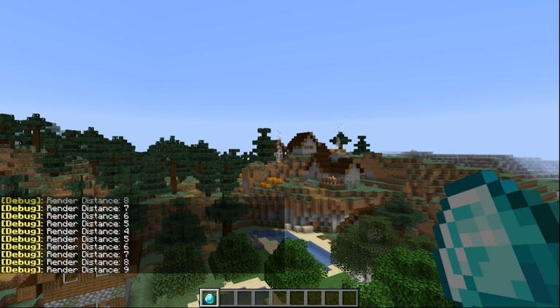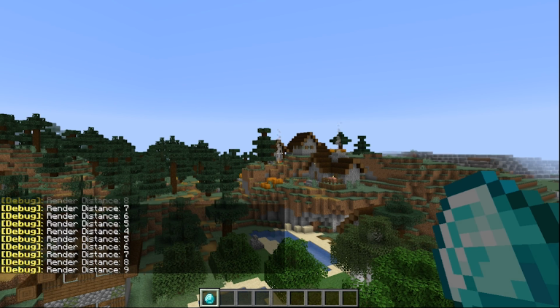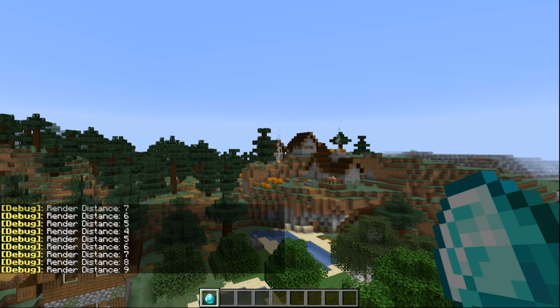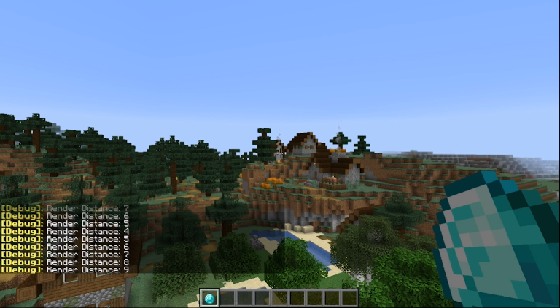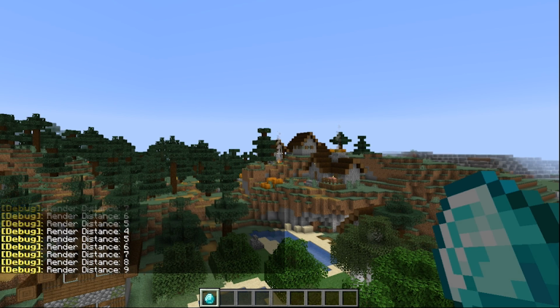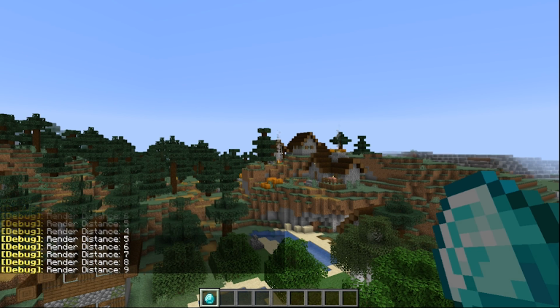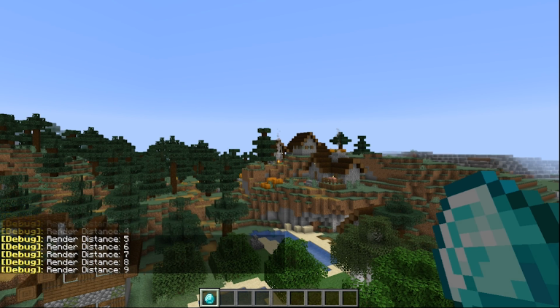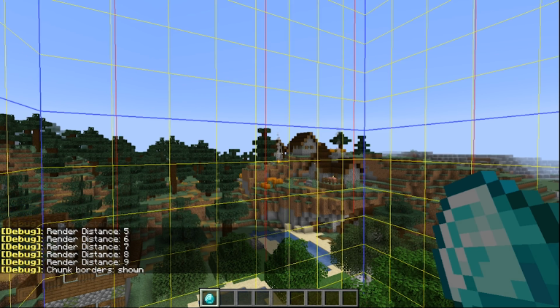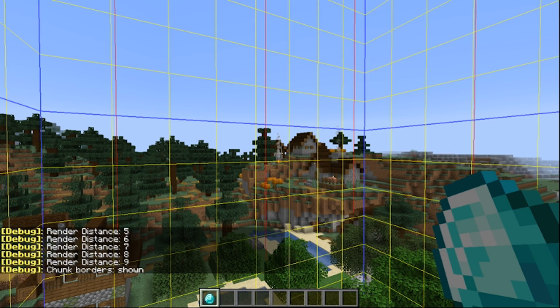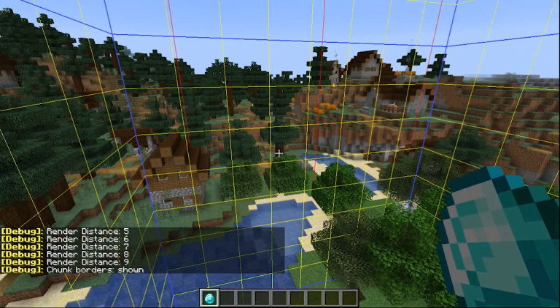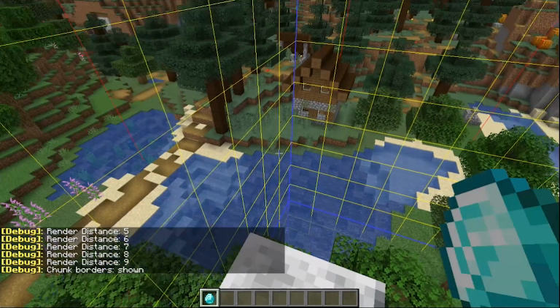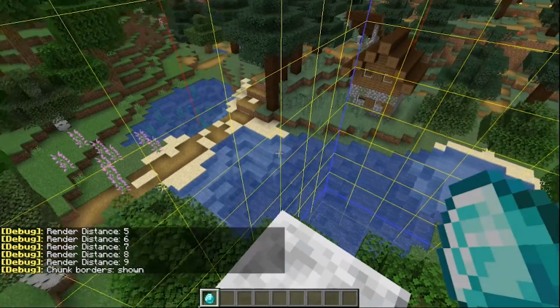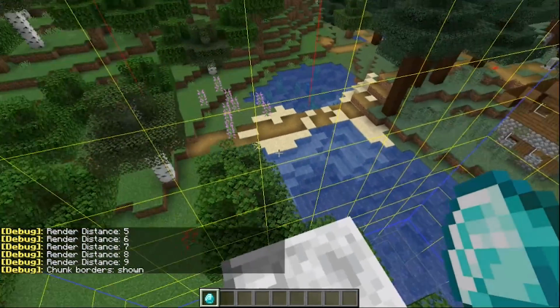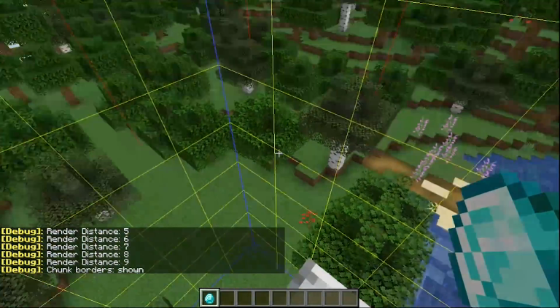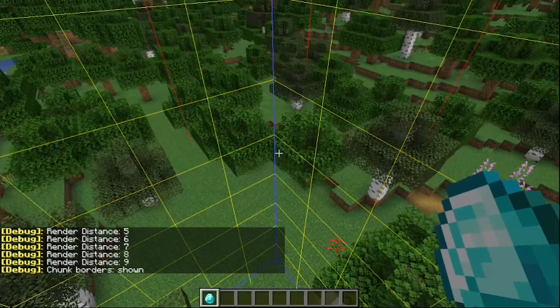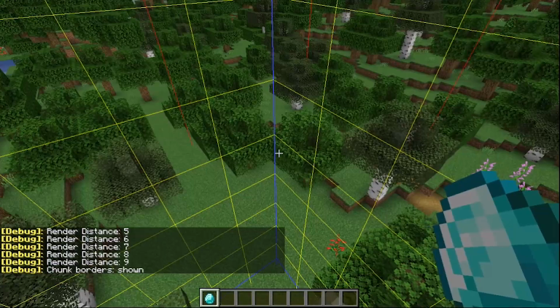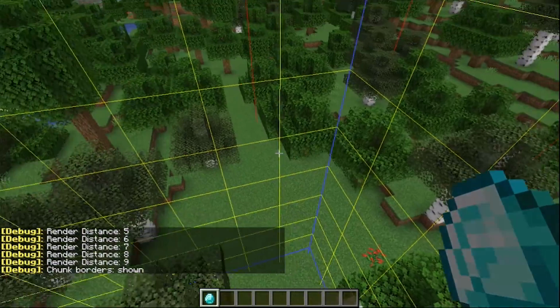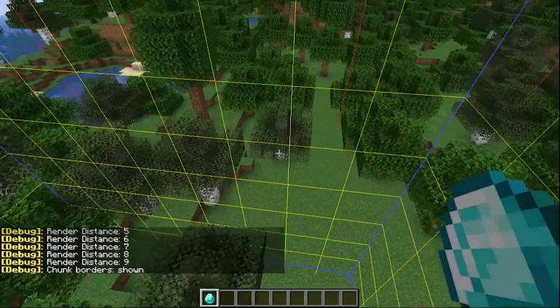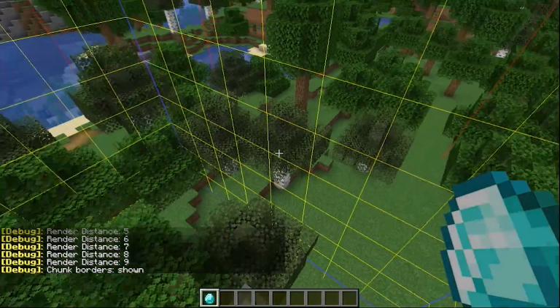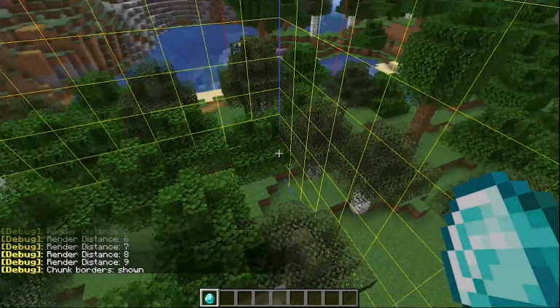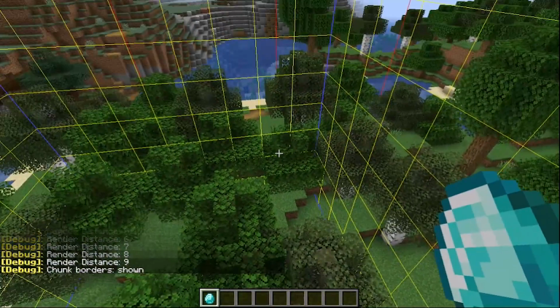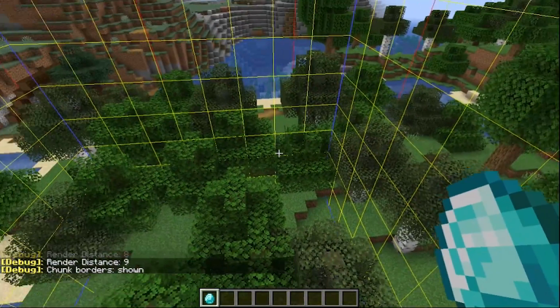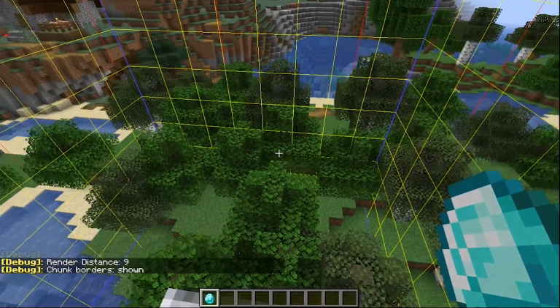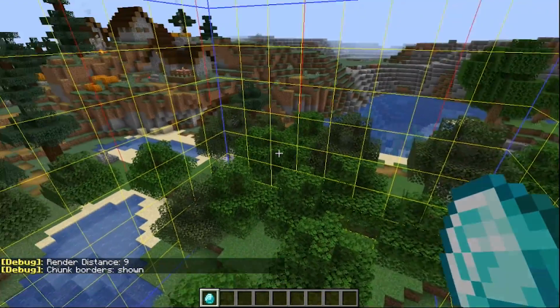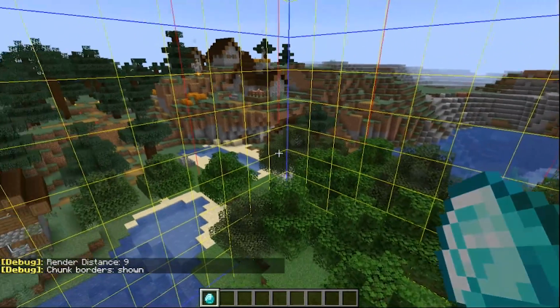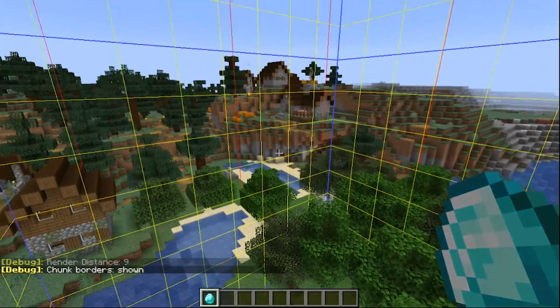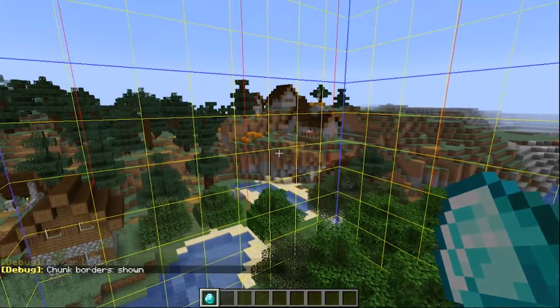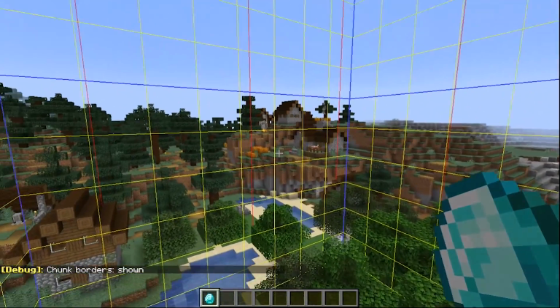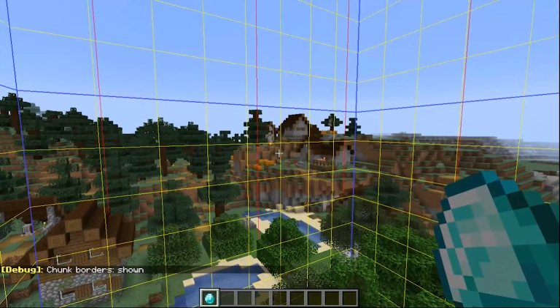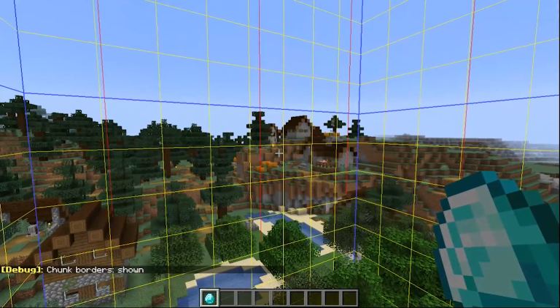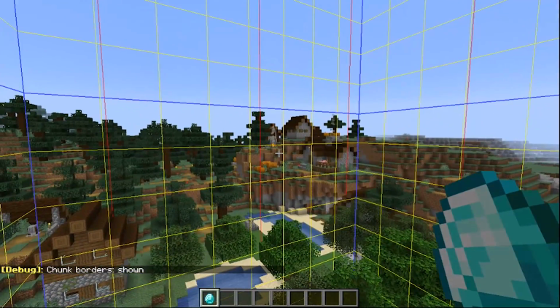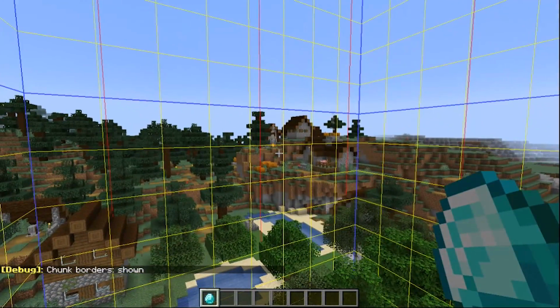If you want to see where chunks end and start, you don't have to guess. Using F3 and G at the same time will show you where the chunk borders are.